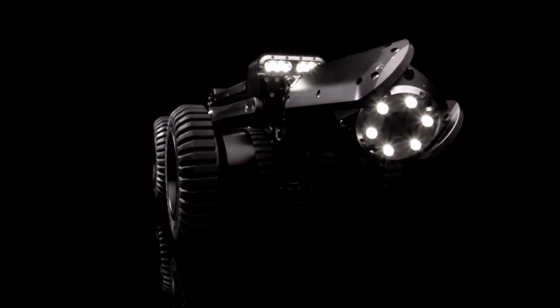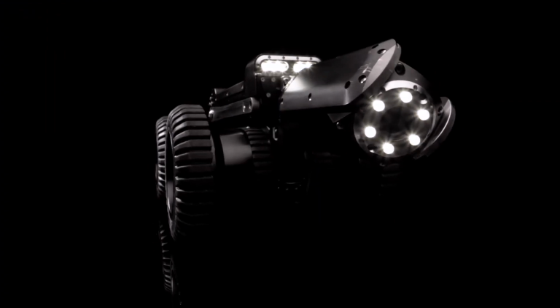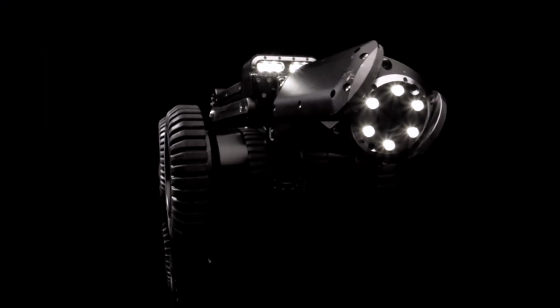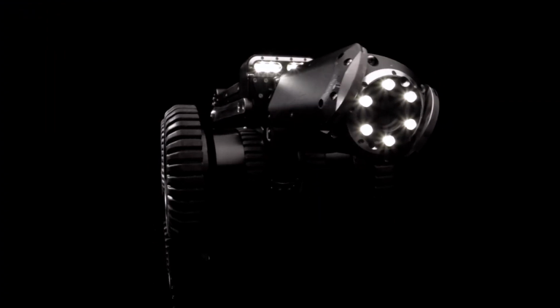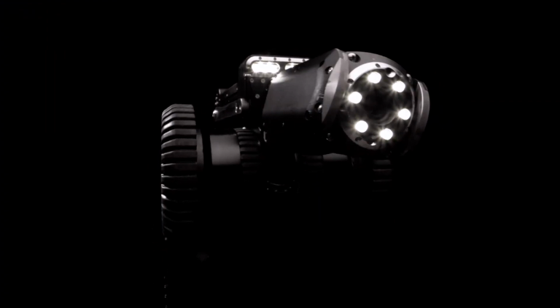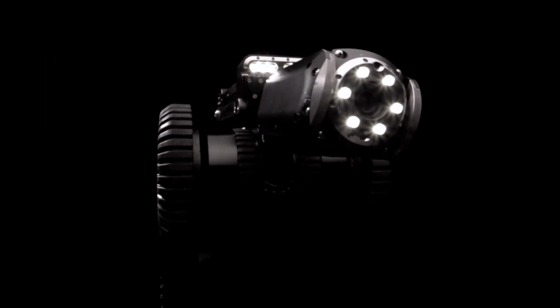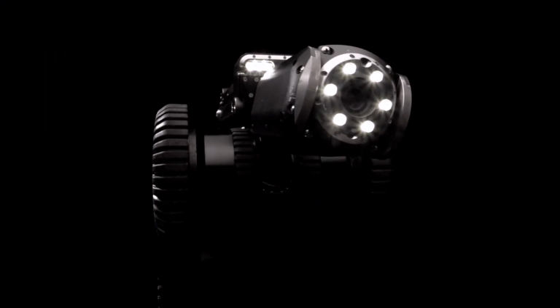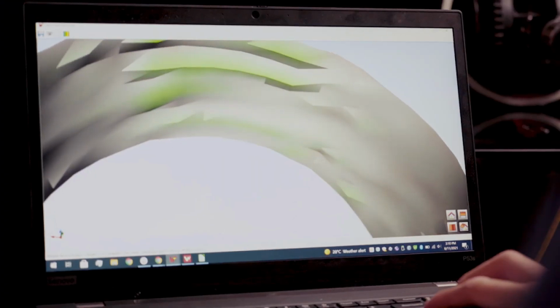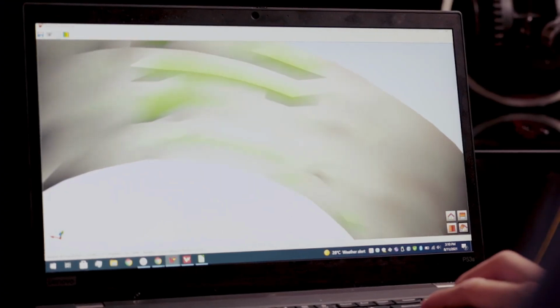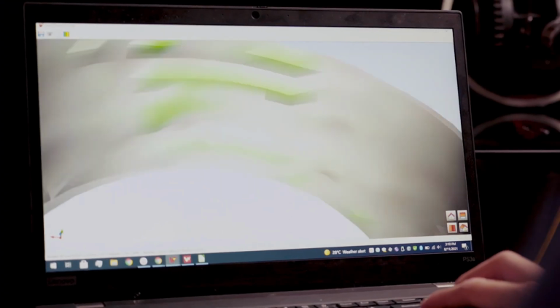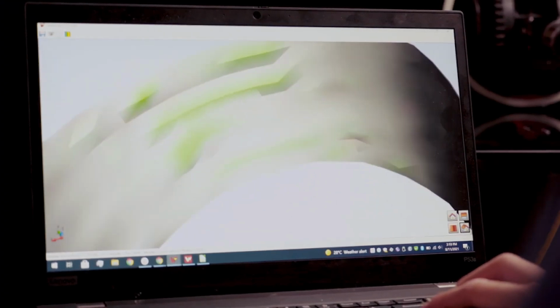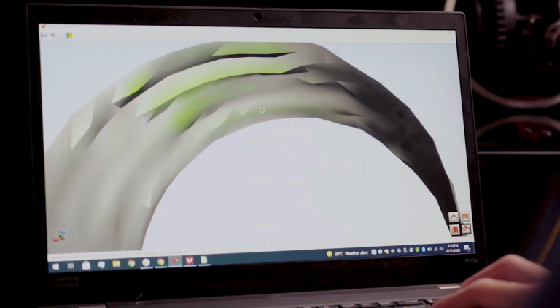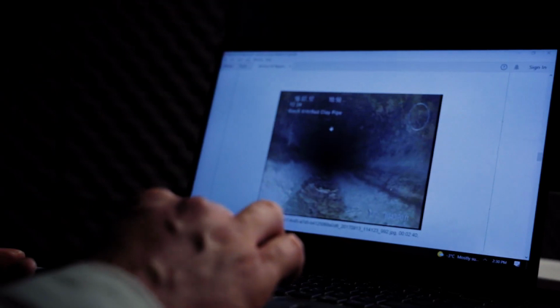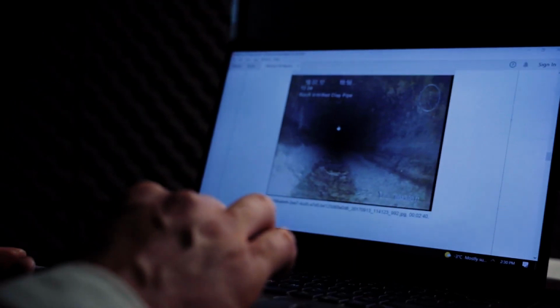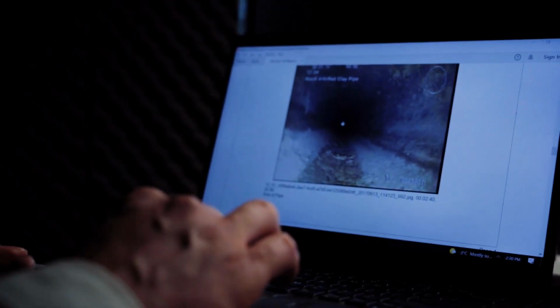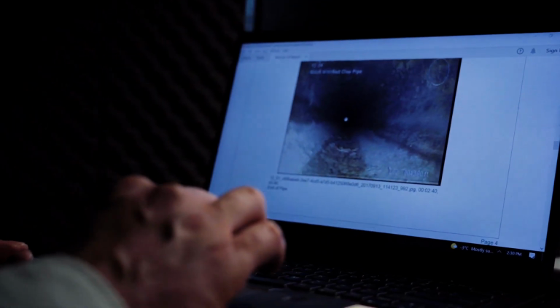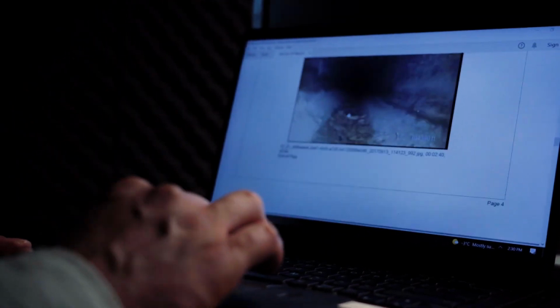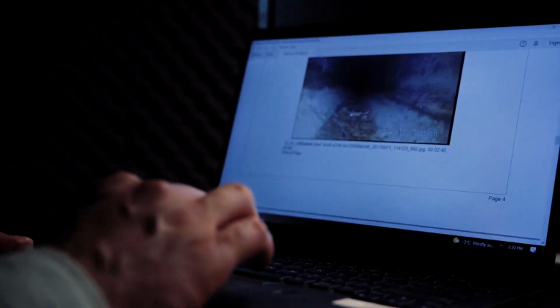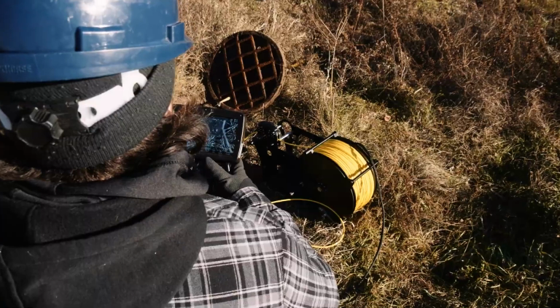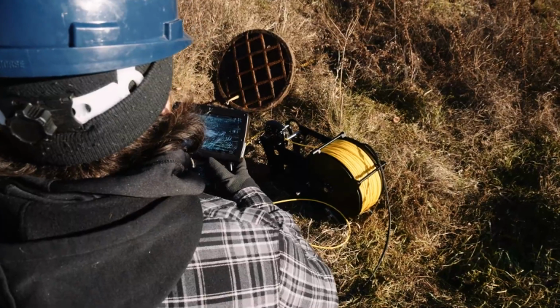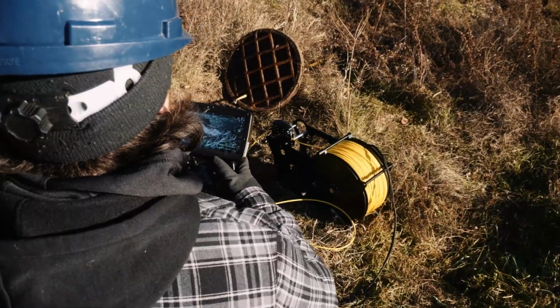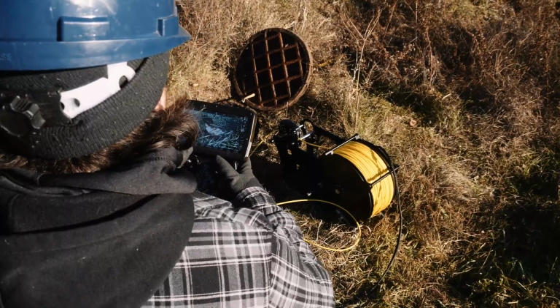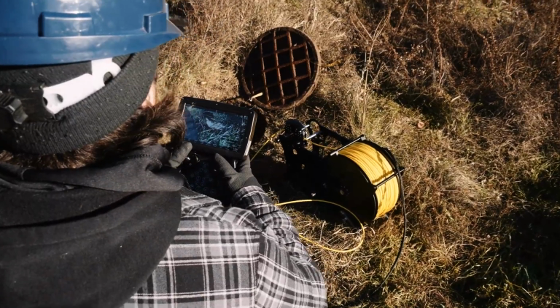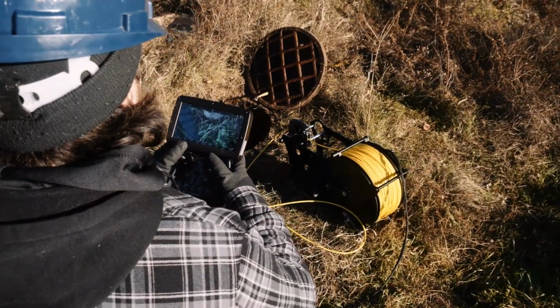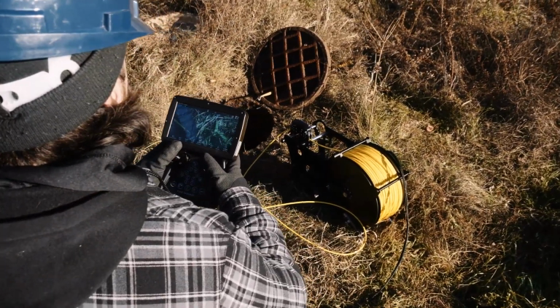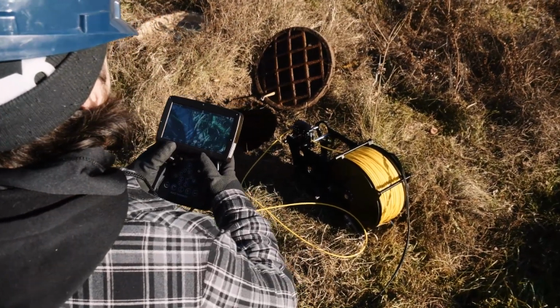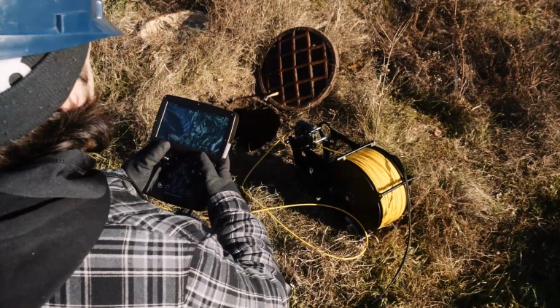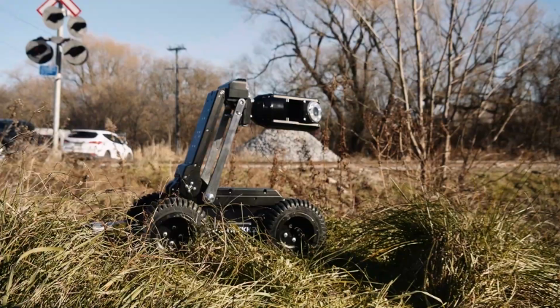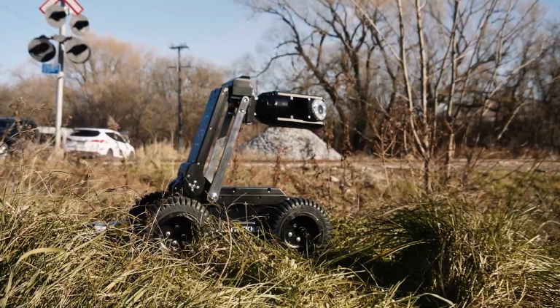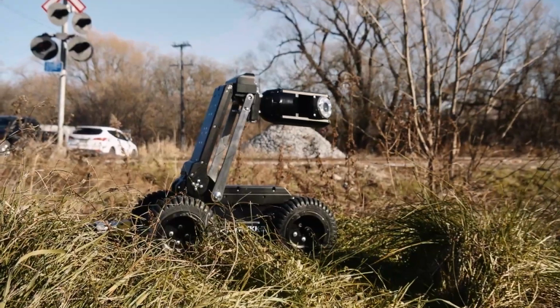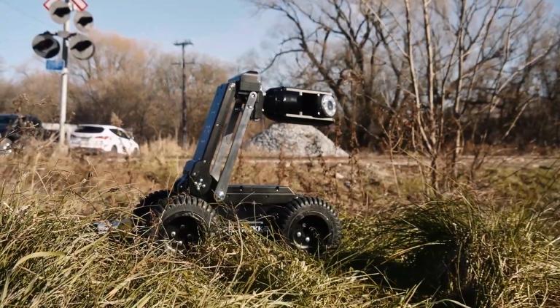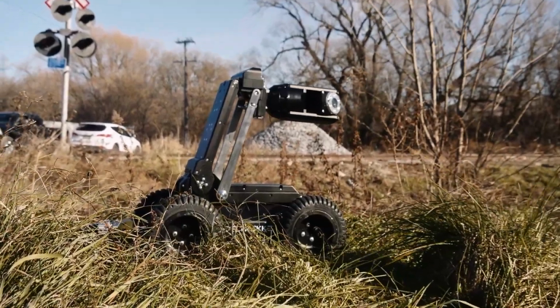Pipe Trekker — where innovation meets customization. Contact us today and let's build the perfect solution for your pipe inspection needs.